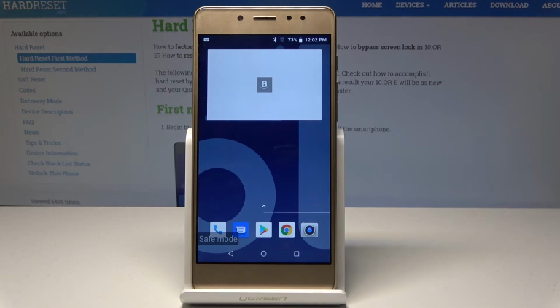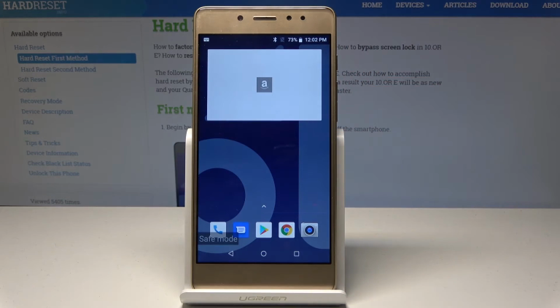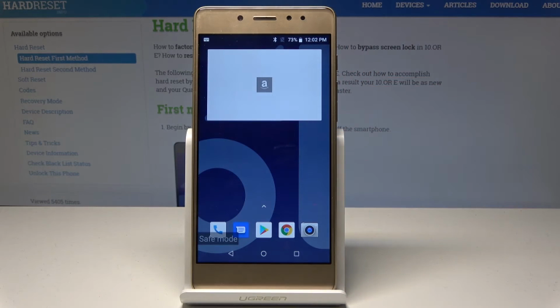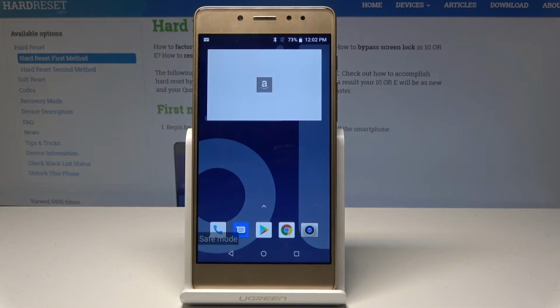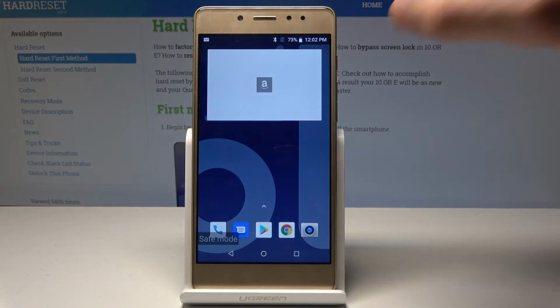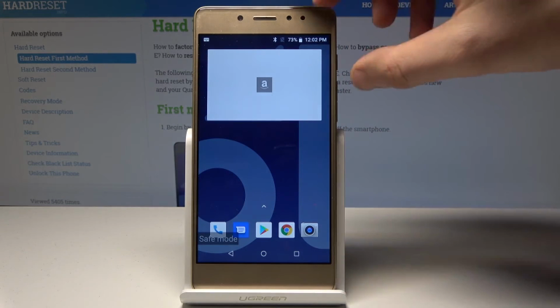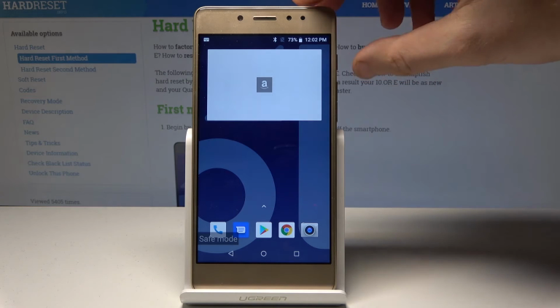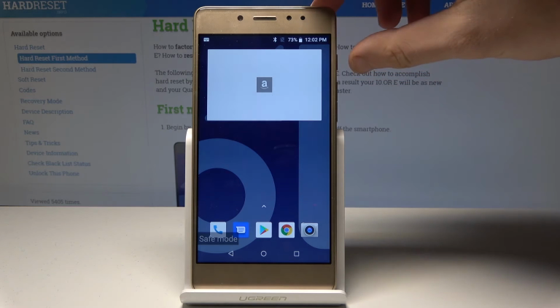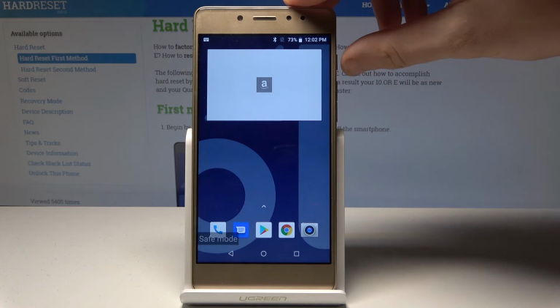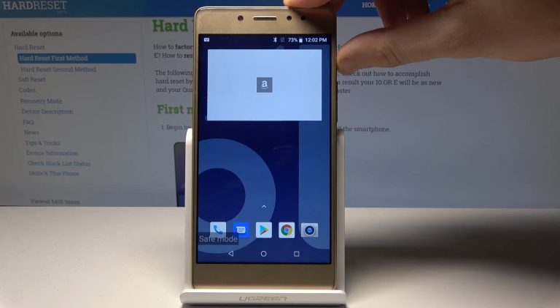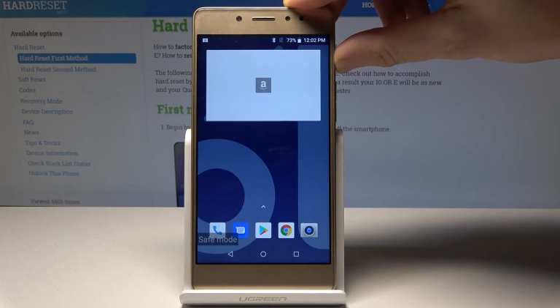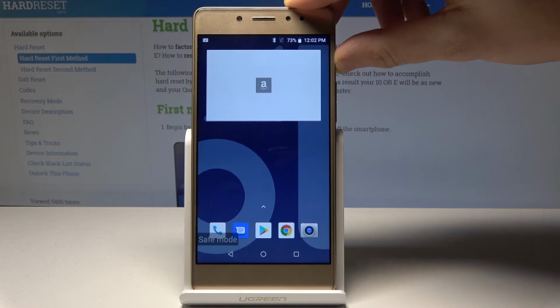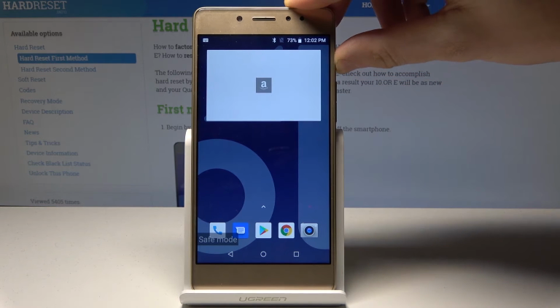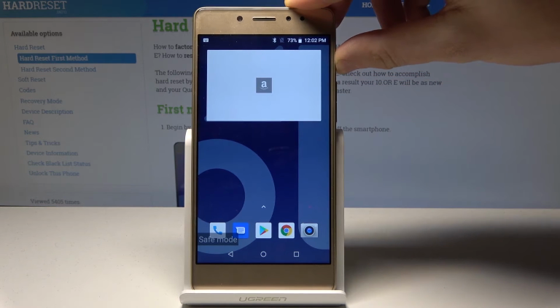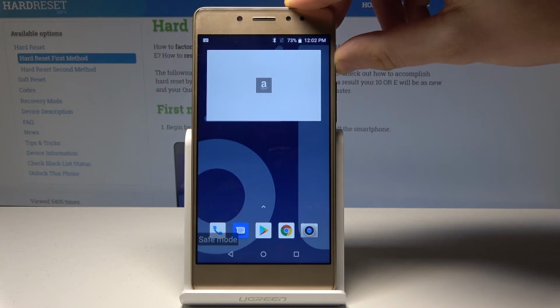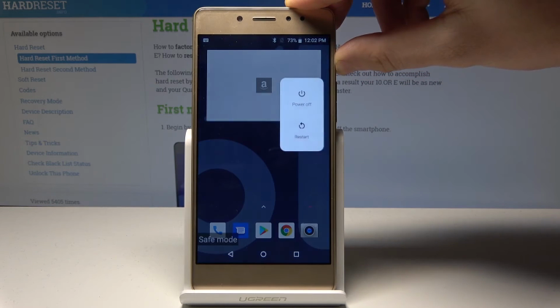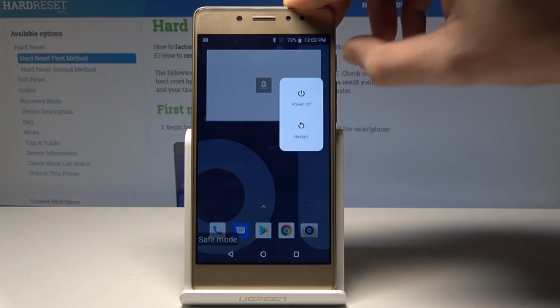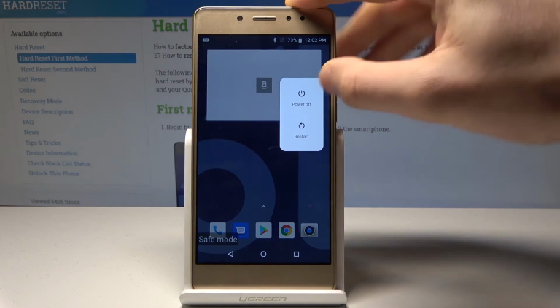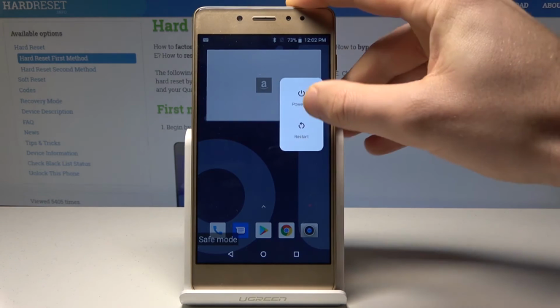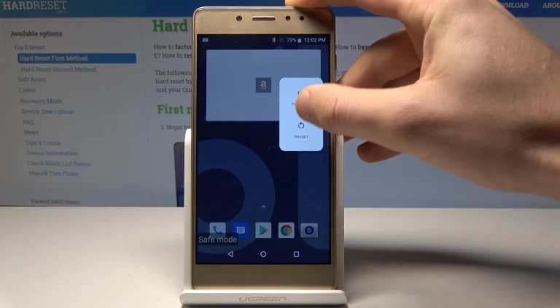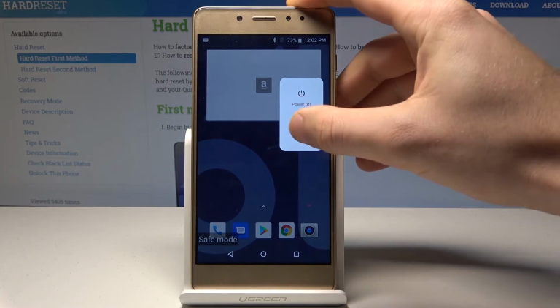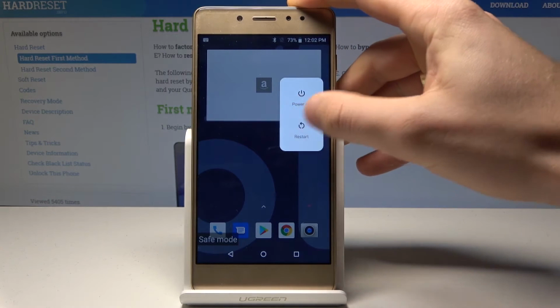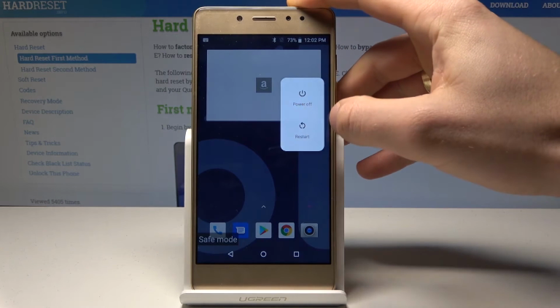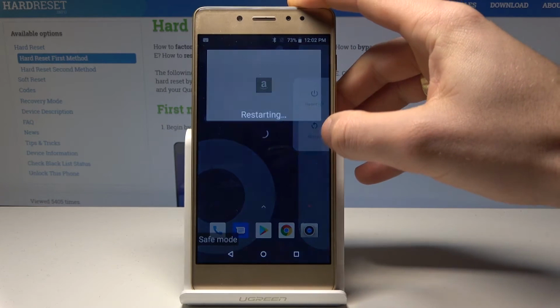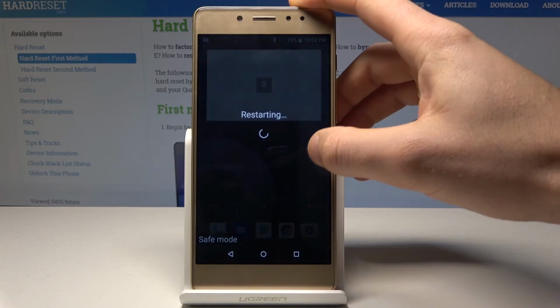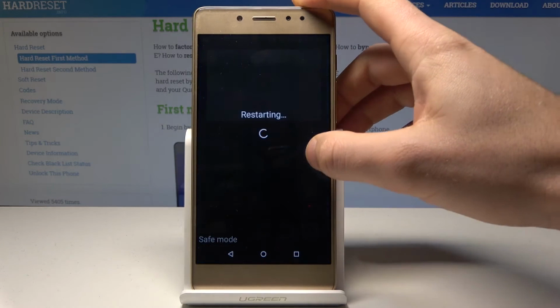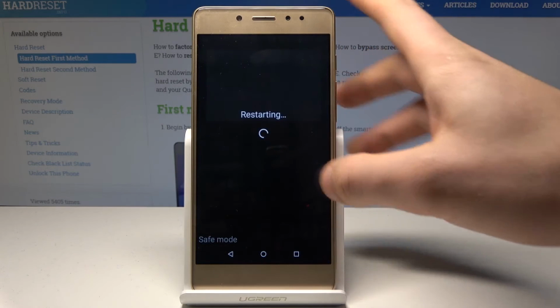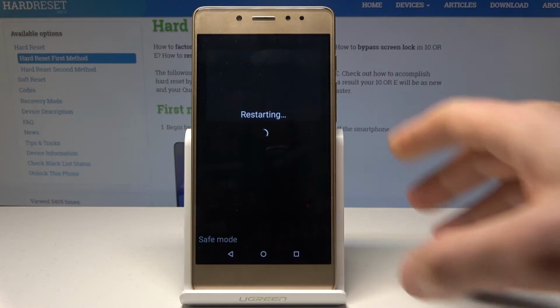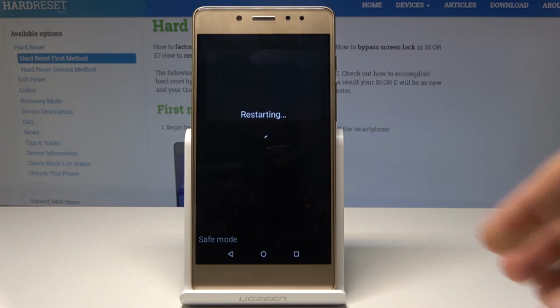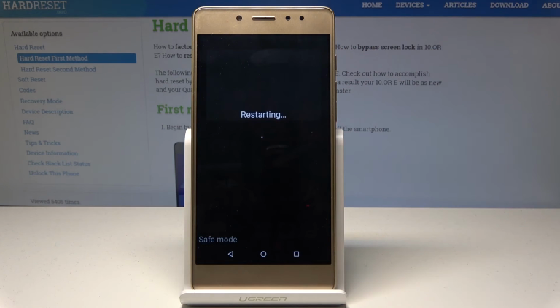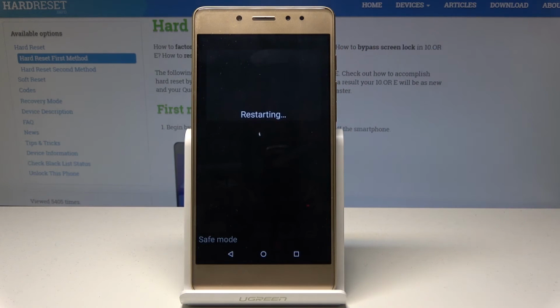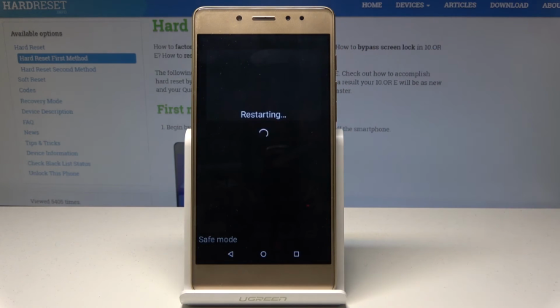If you would like to quit this mode, press the power key, choose restart, and wait a couple of seconds.